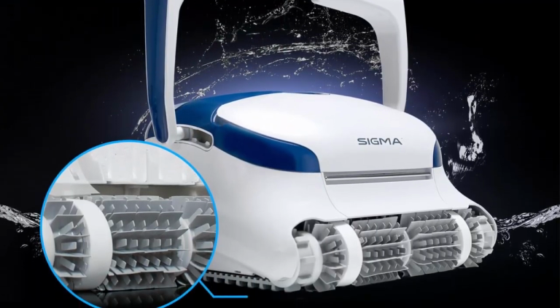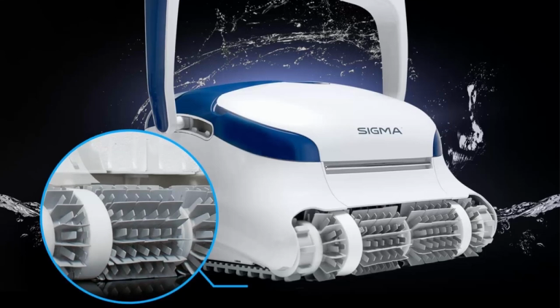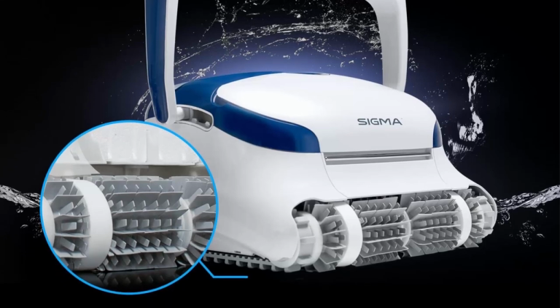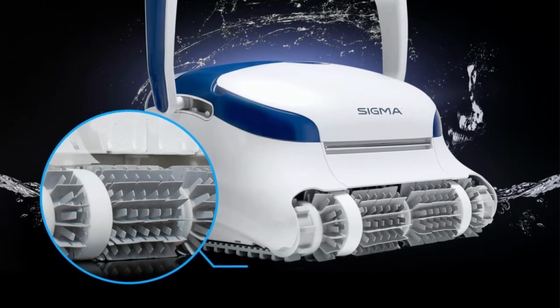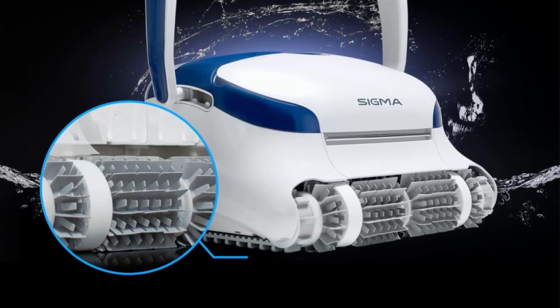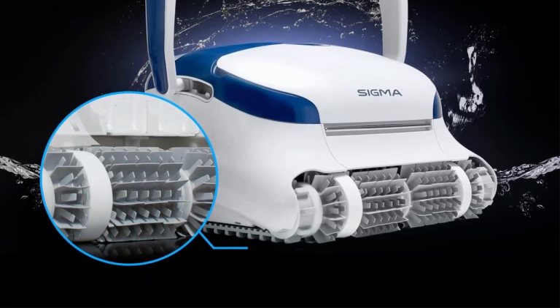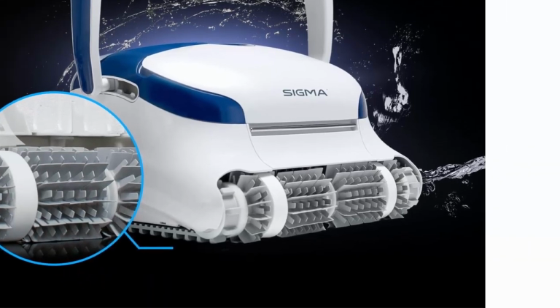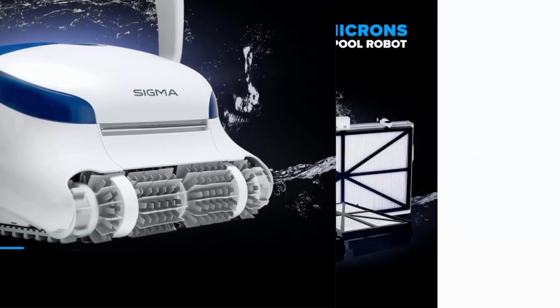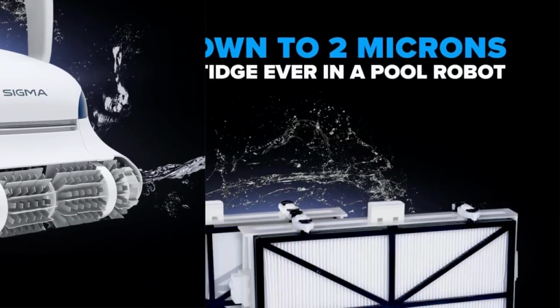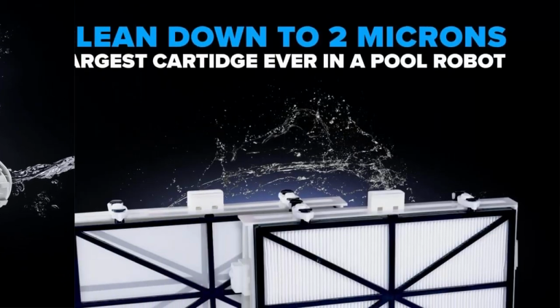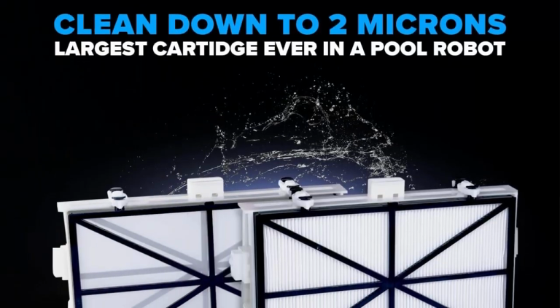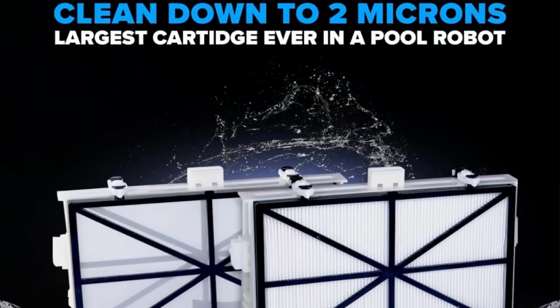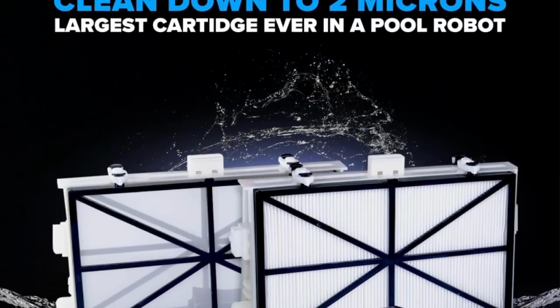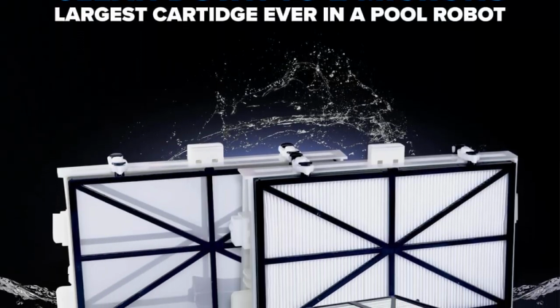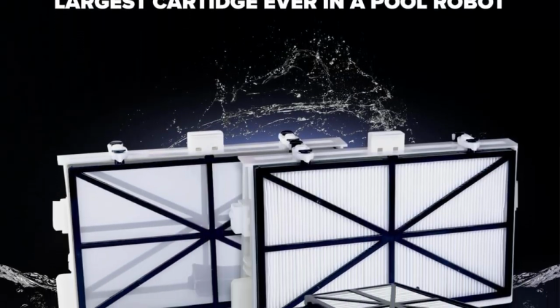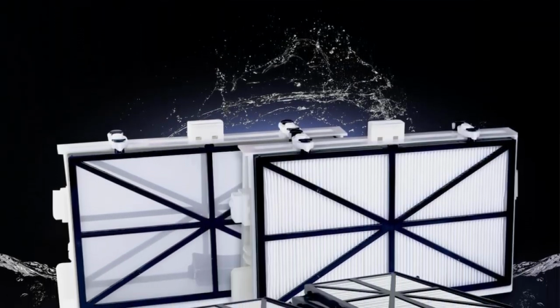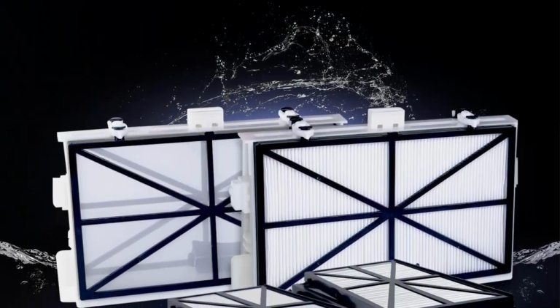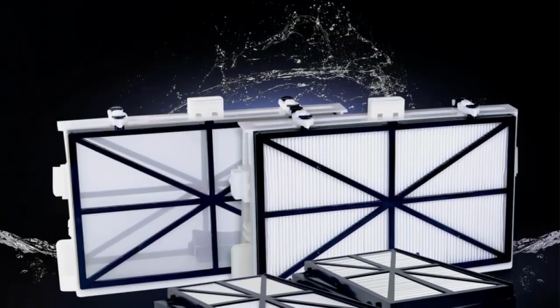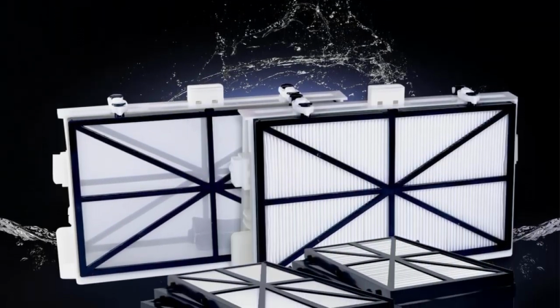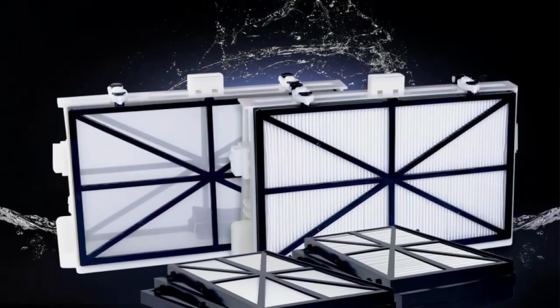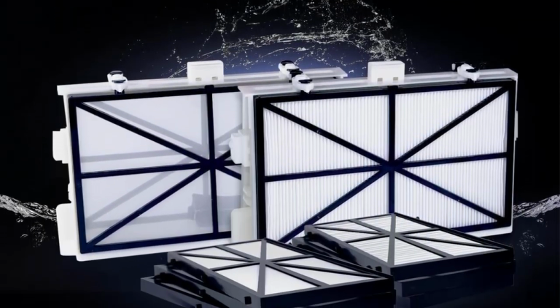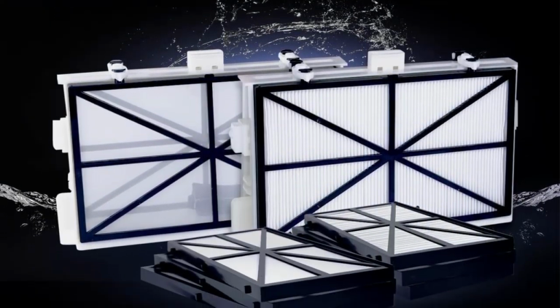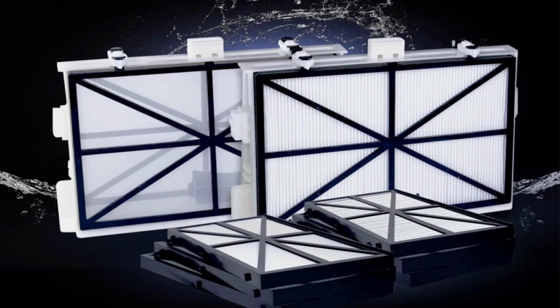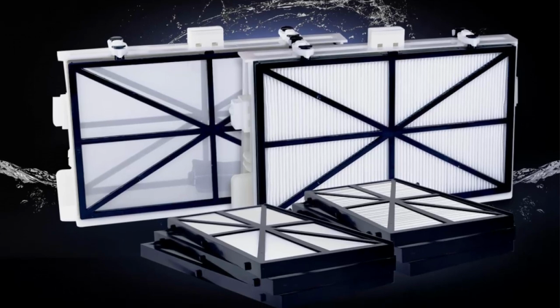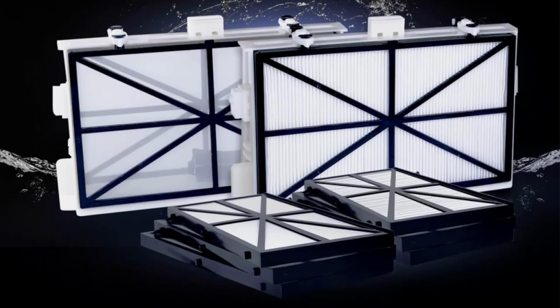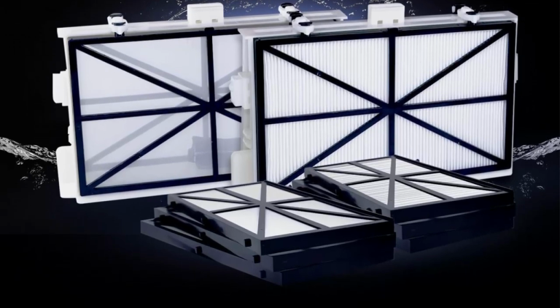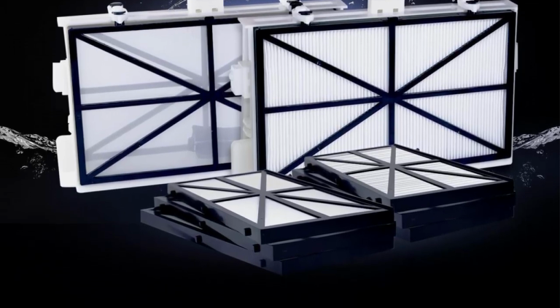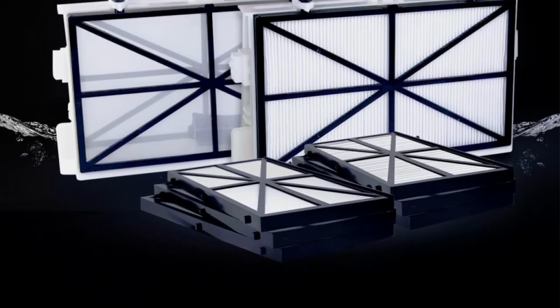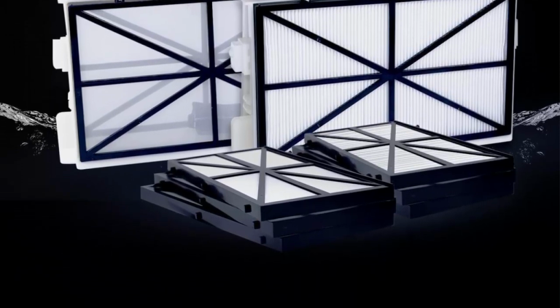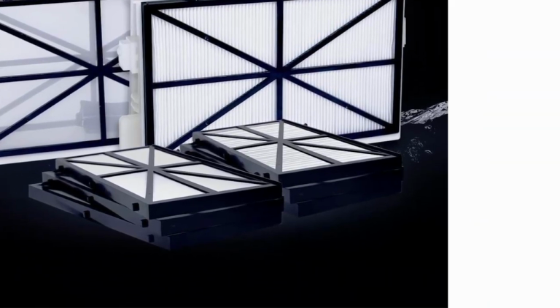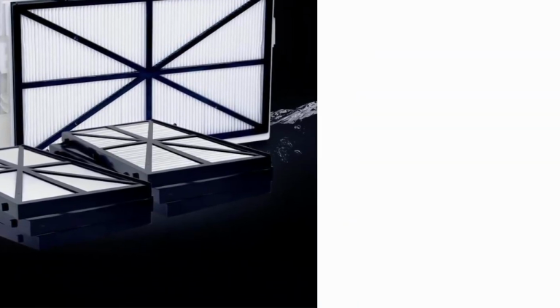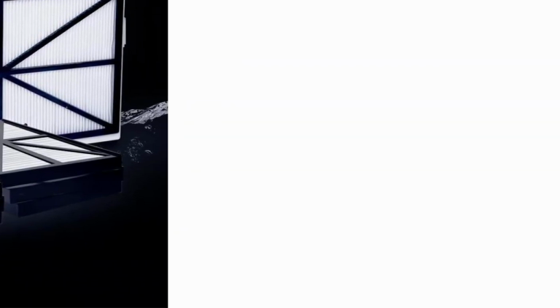Smart Navigation: advanced navigation and scanning software ensures your pool is clean using the most efficient route without letting obstacles get in the way.